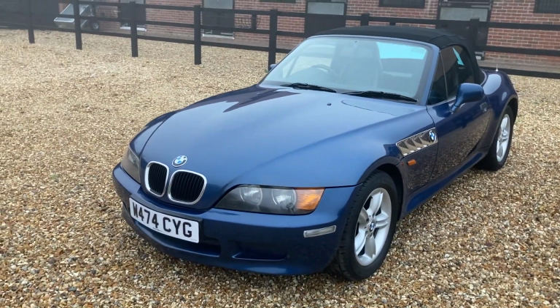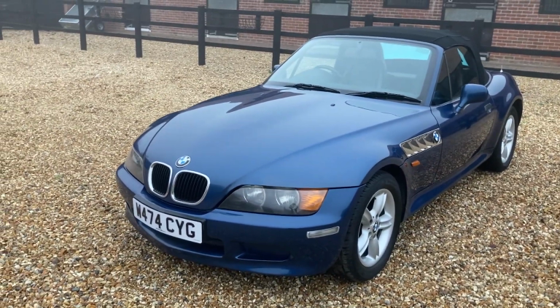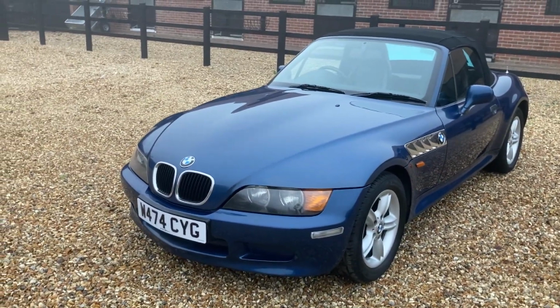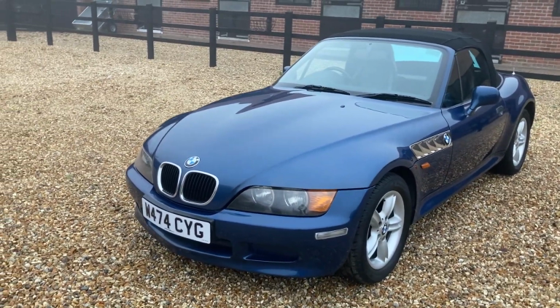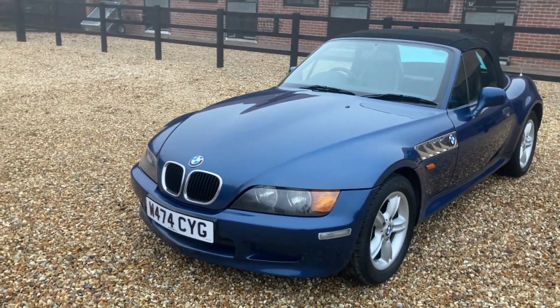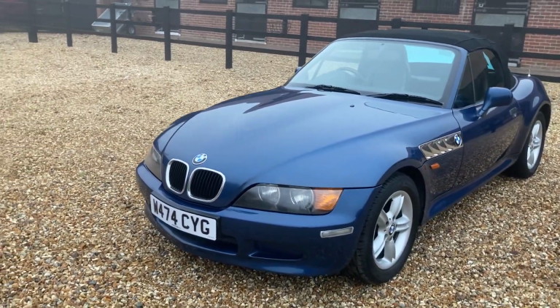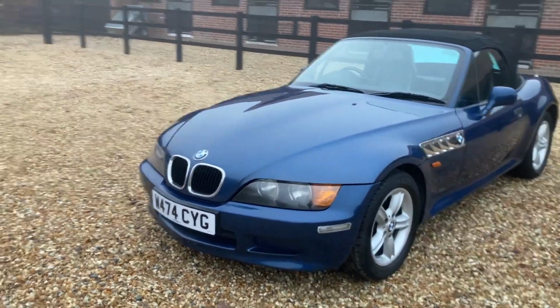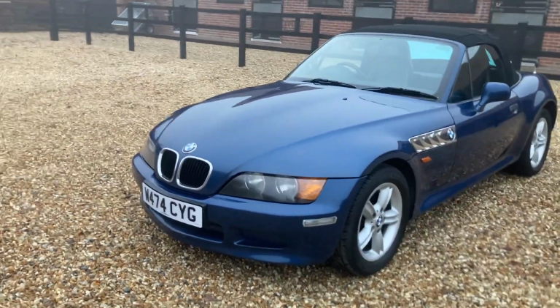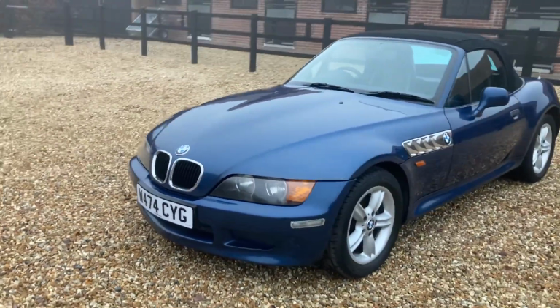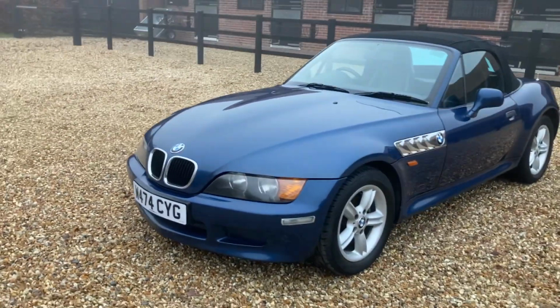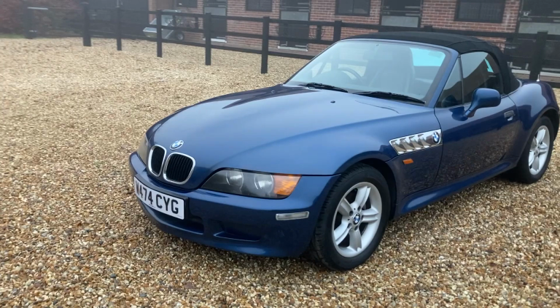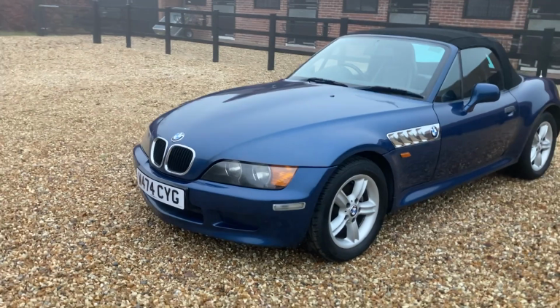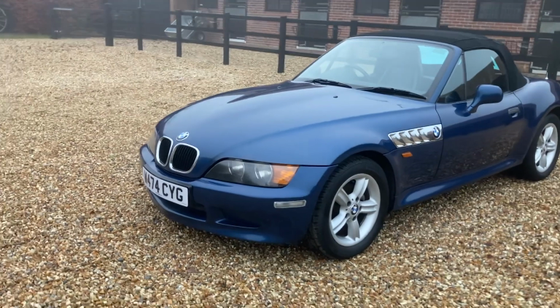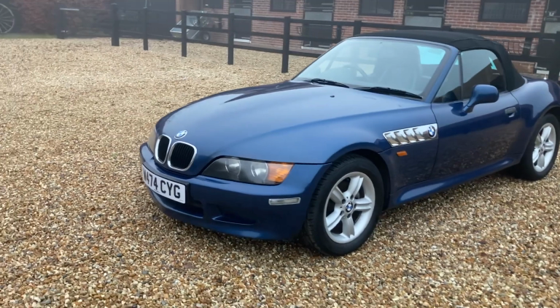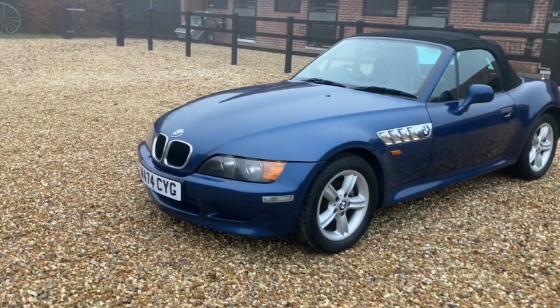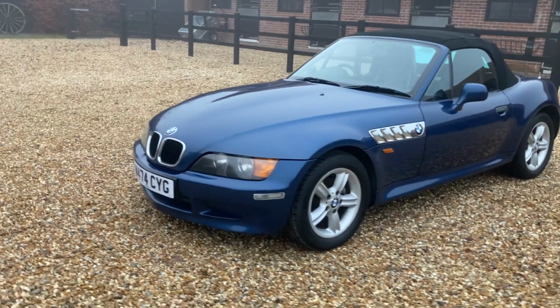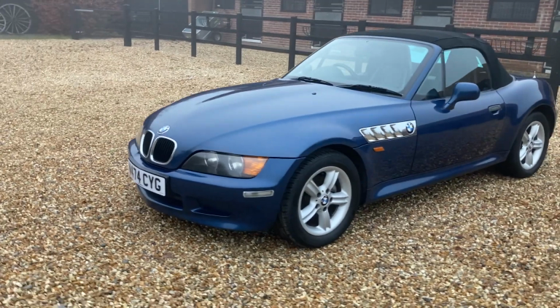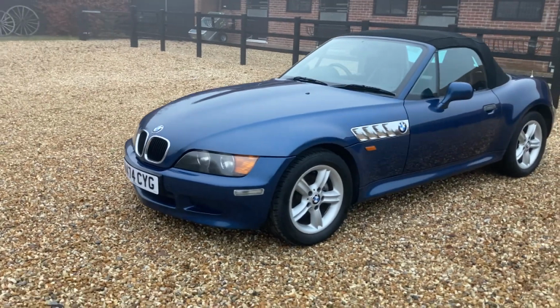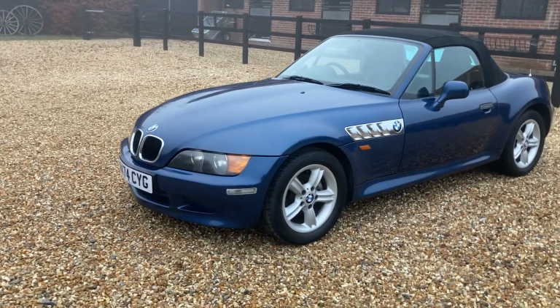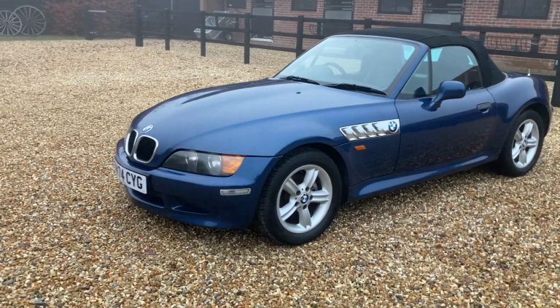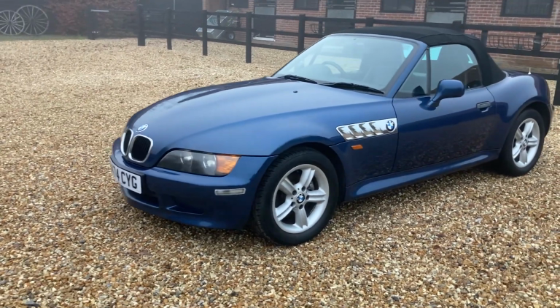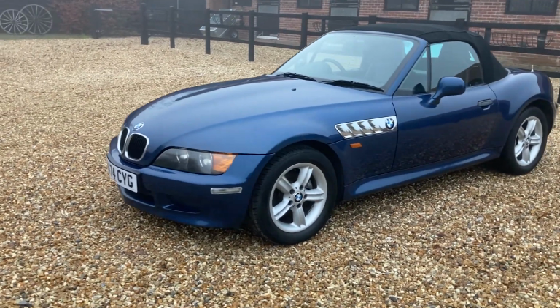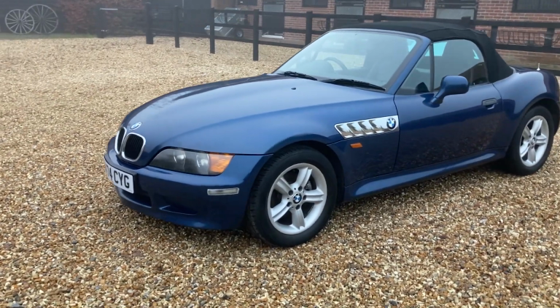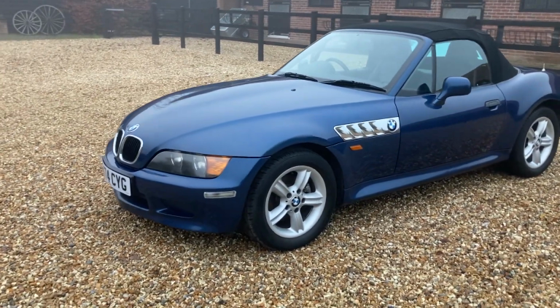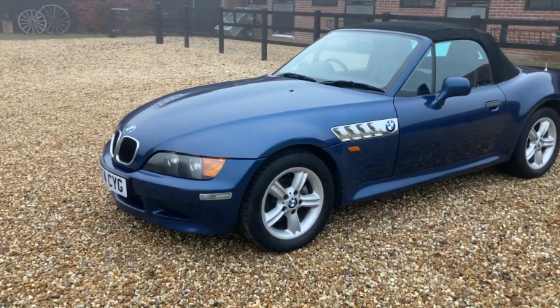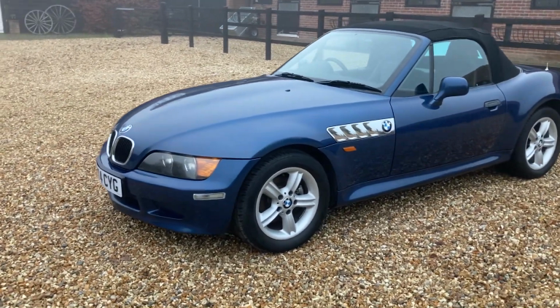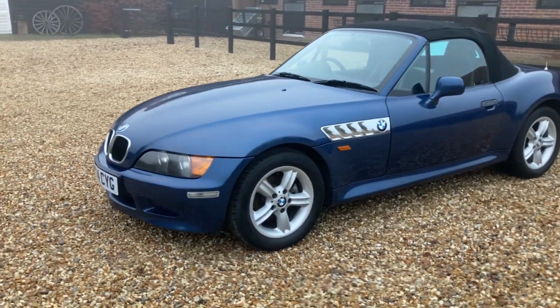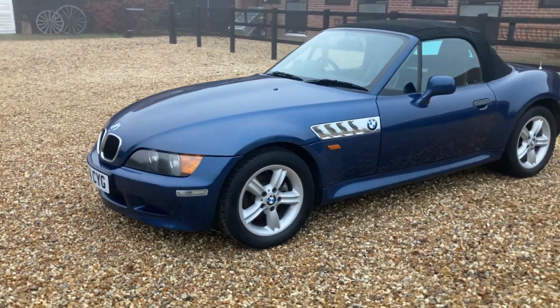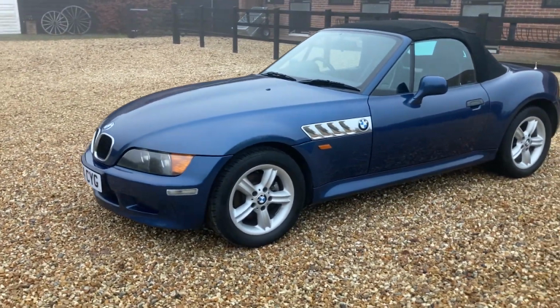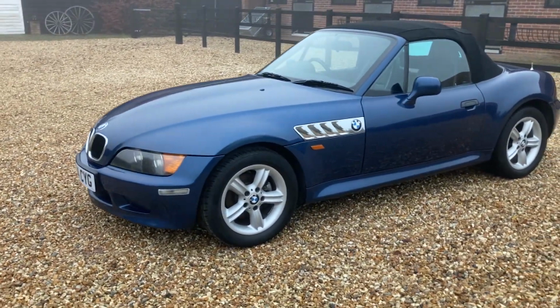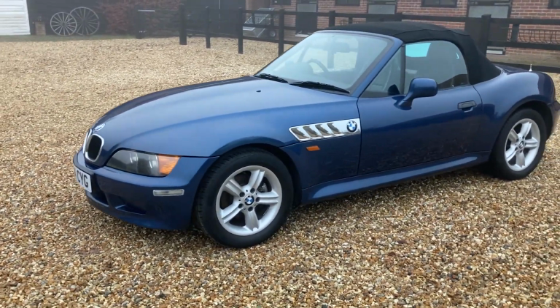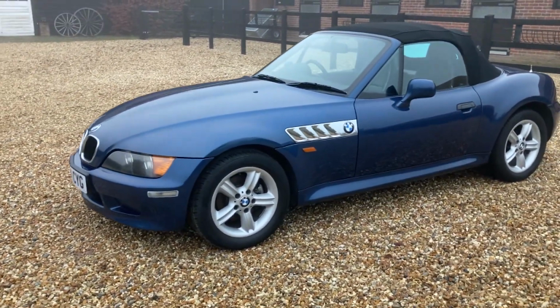Good on fuel, low tax etc. It's a pretty car, it's got the chrome accents and different wheels.